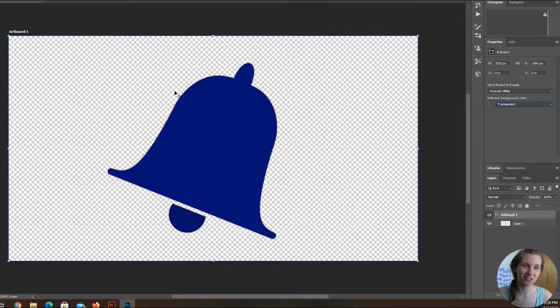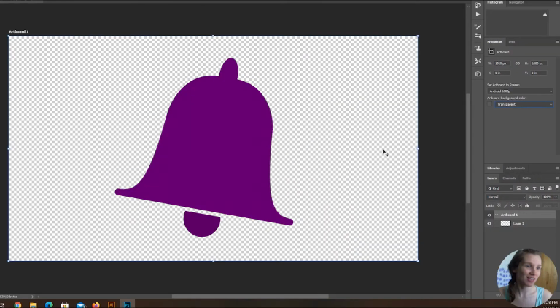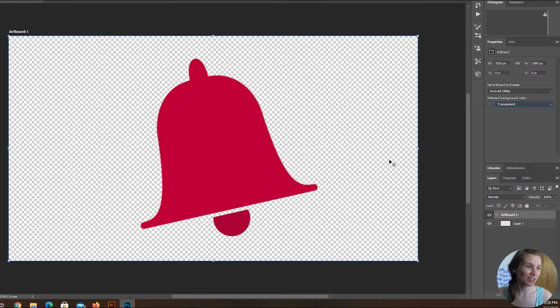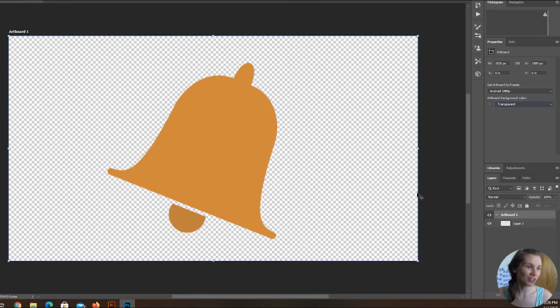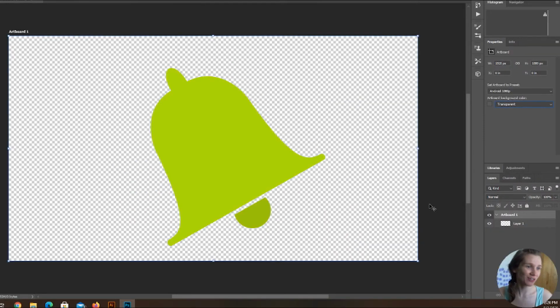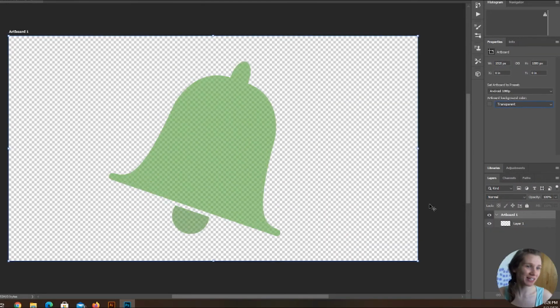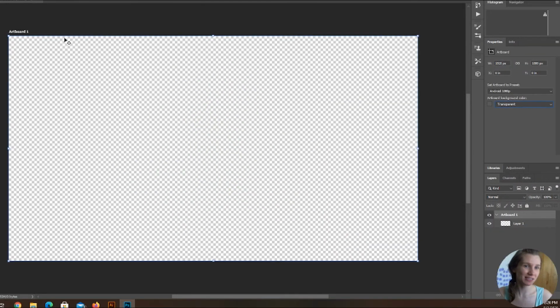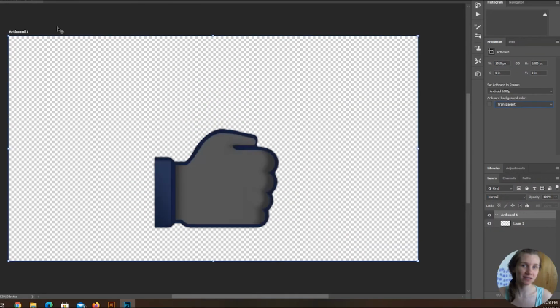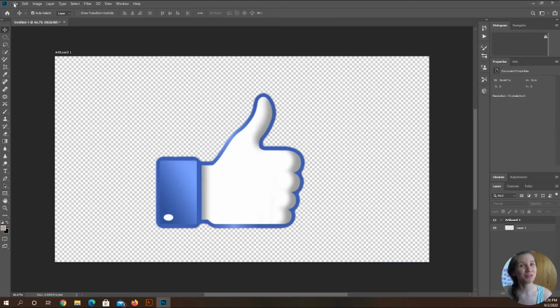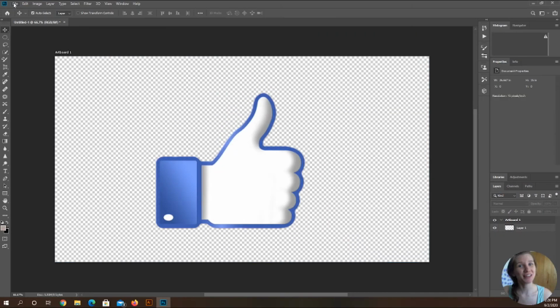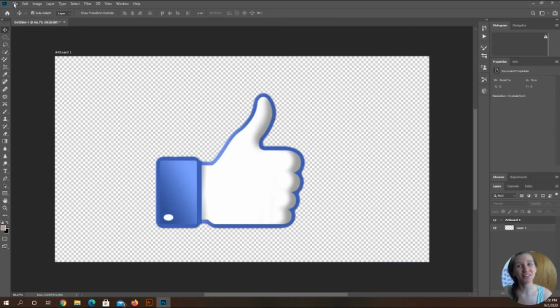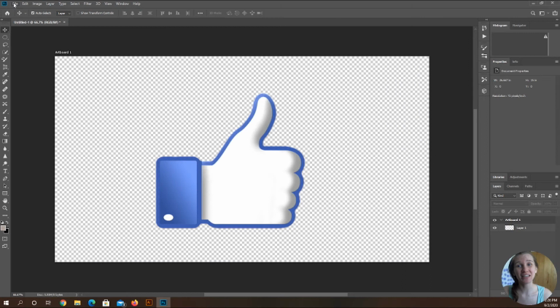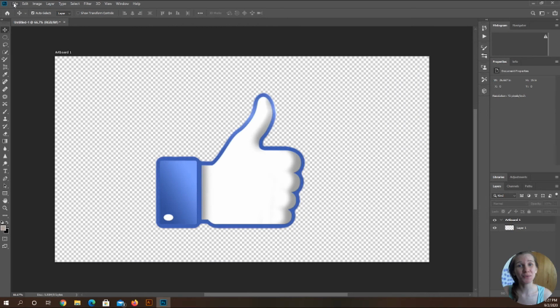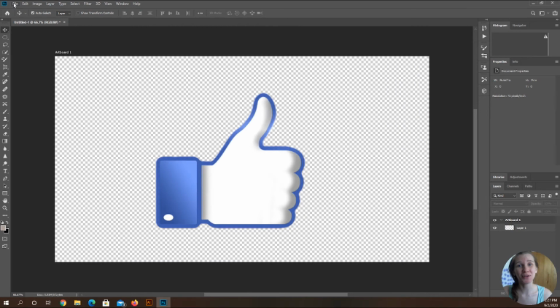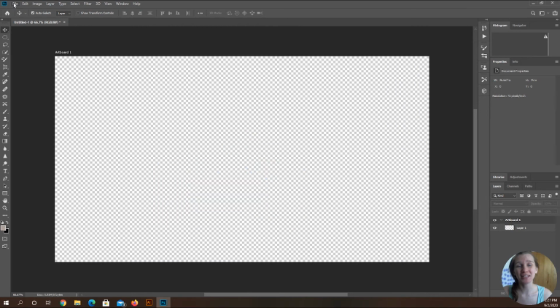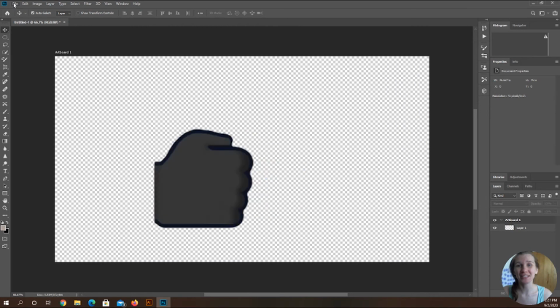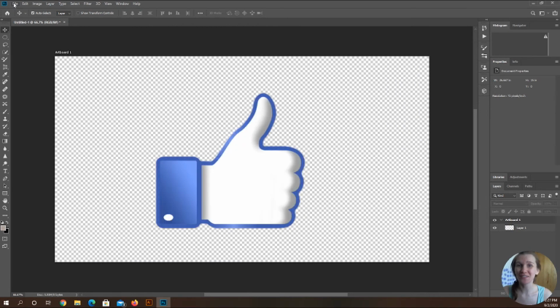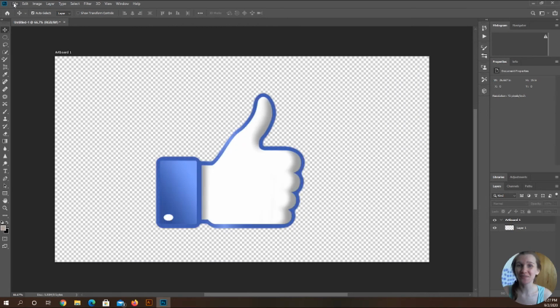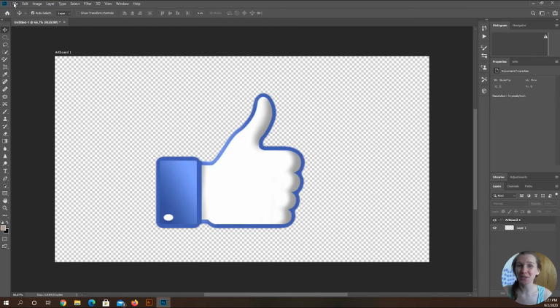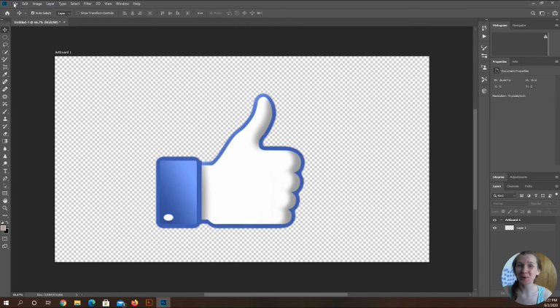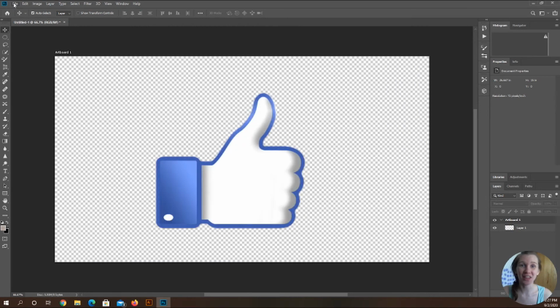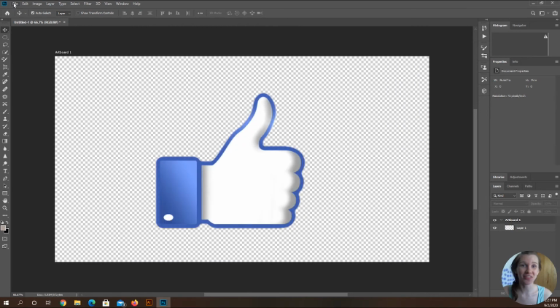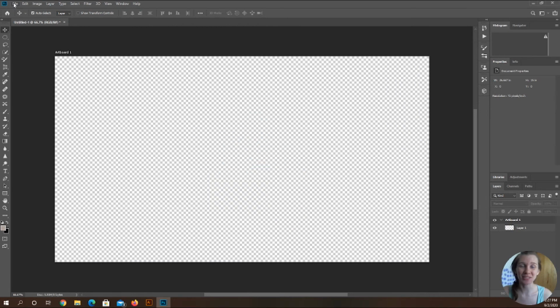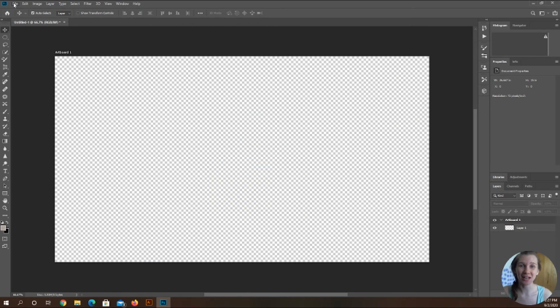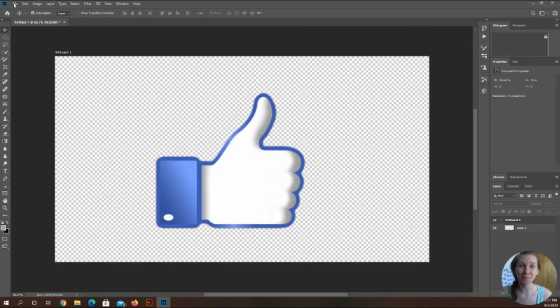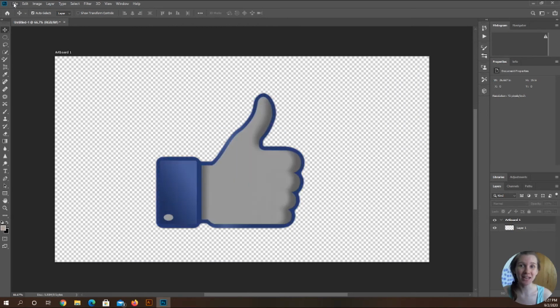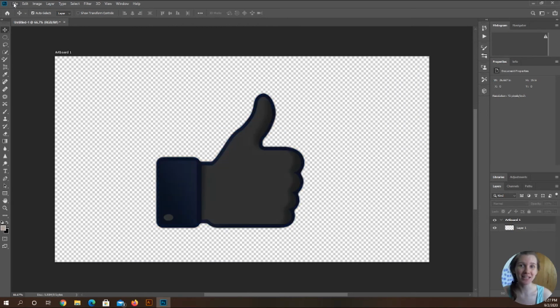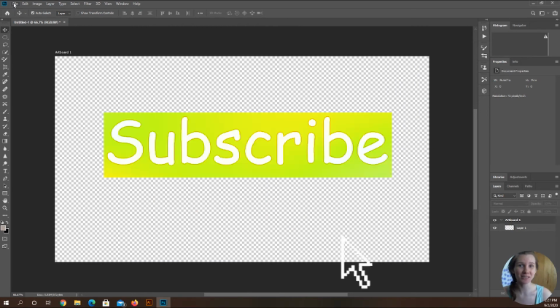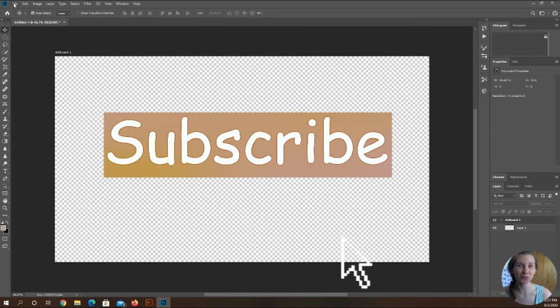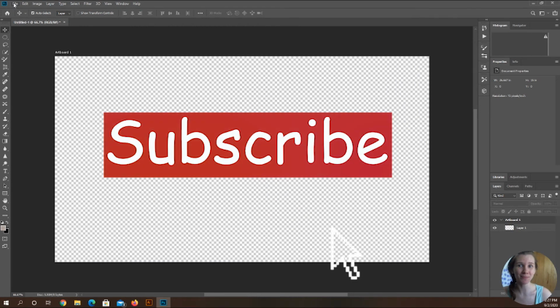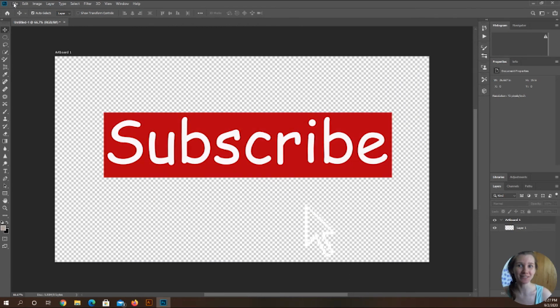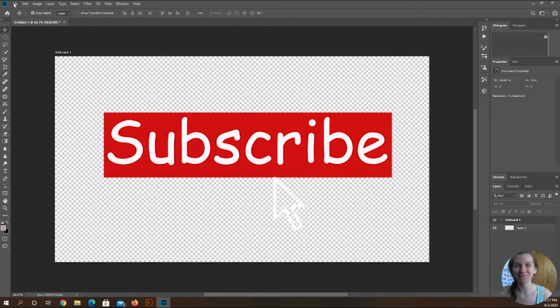Voila! There you go, guys. I would love it if you would go ahead and give this video a thumbs up and hit that subscribe button.